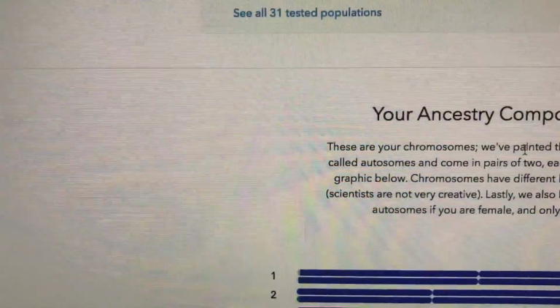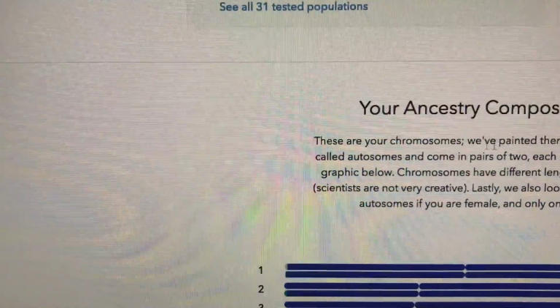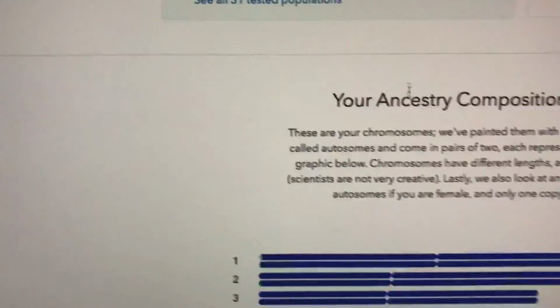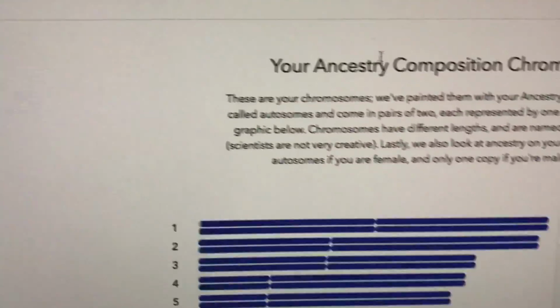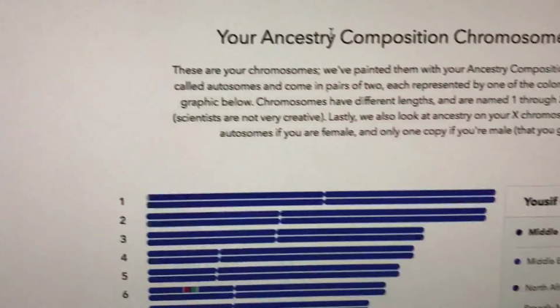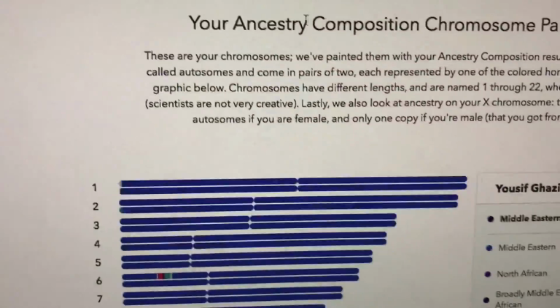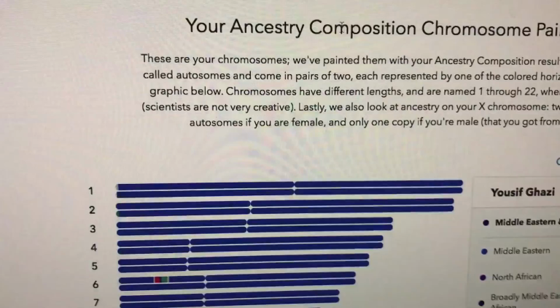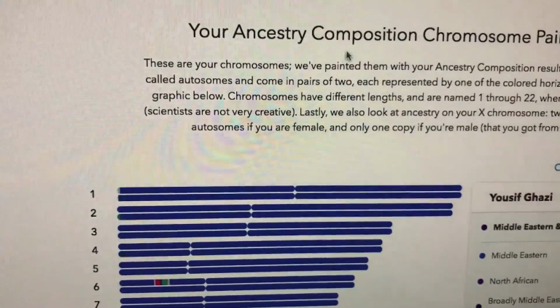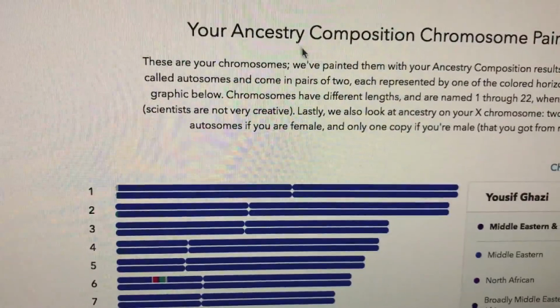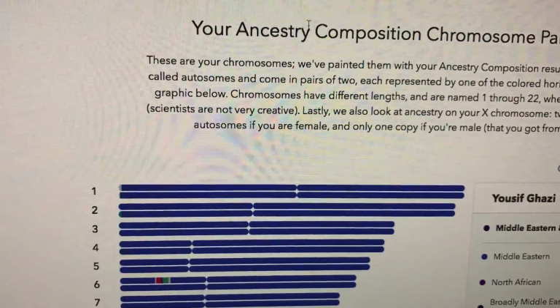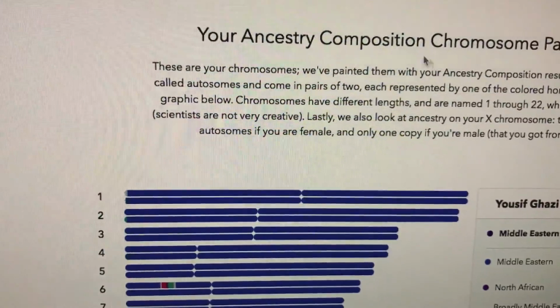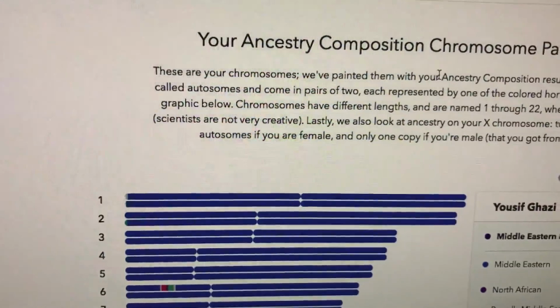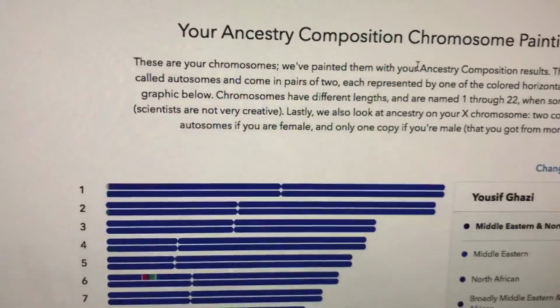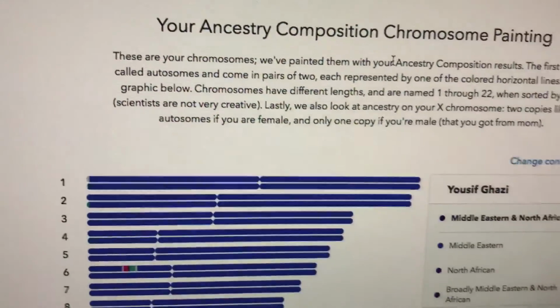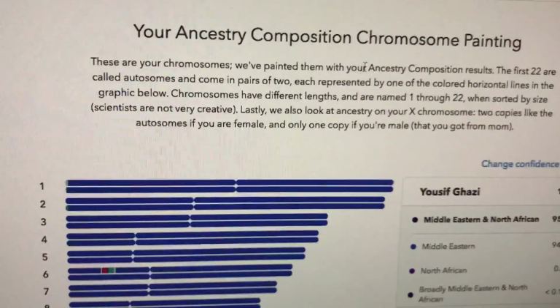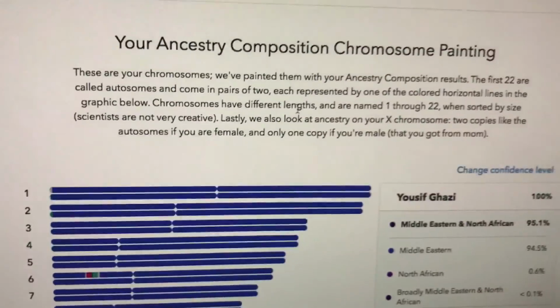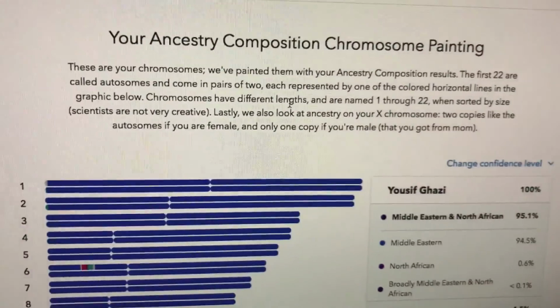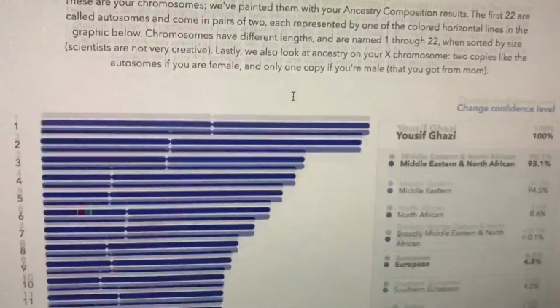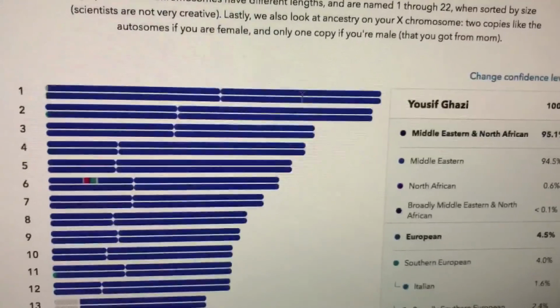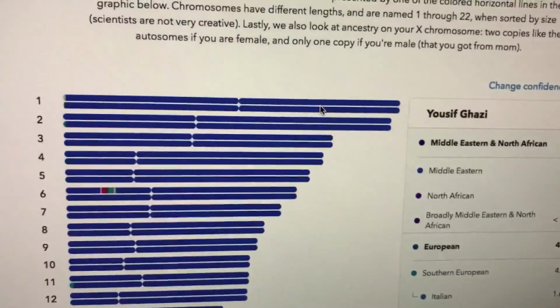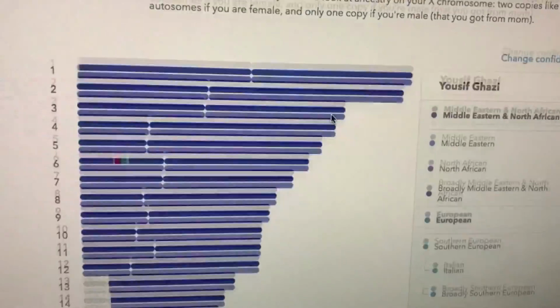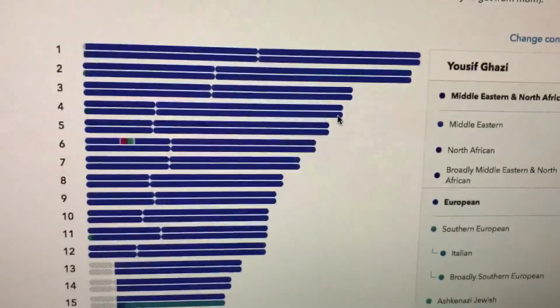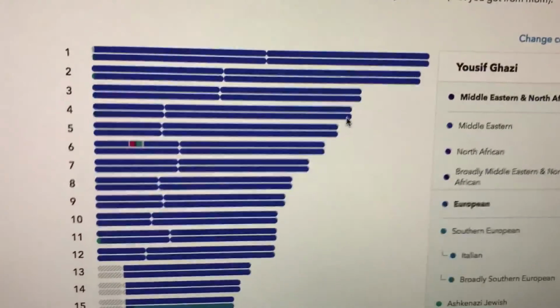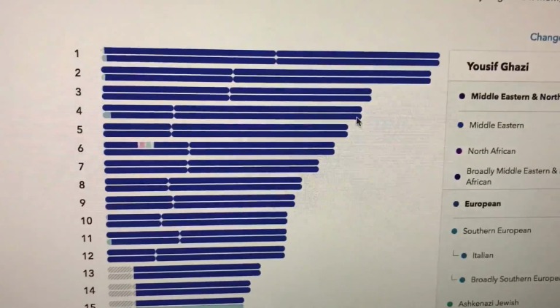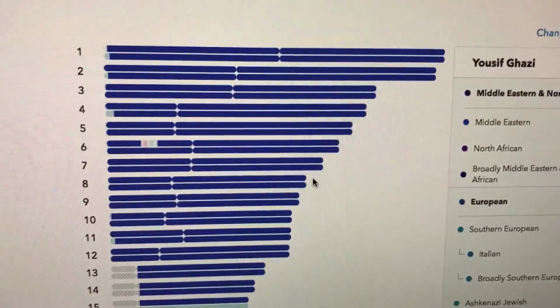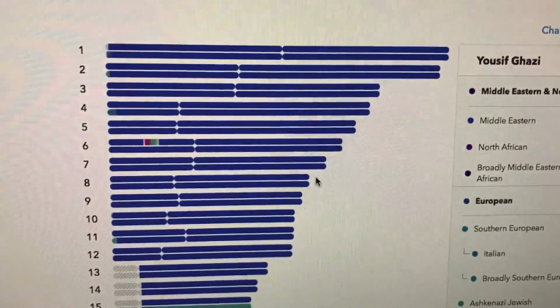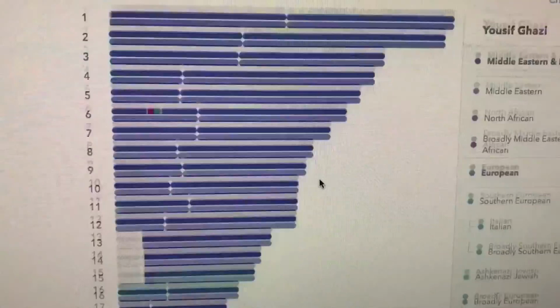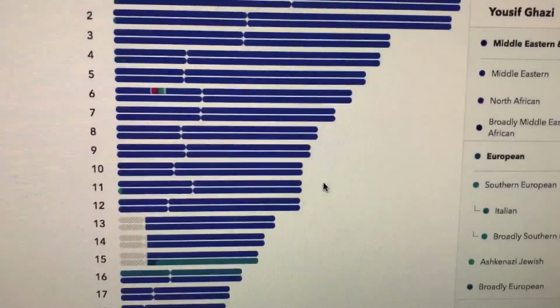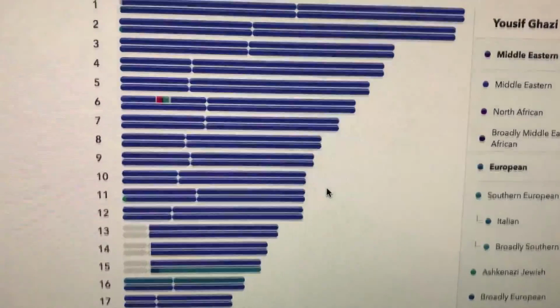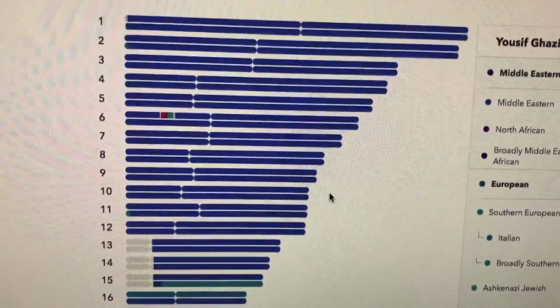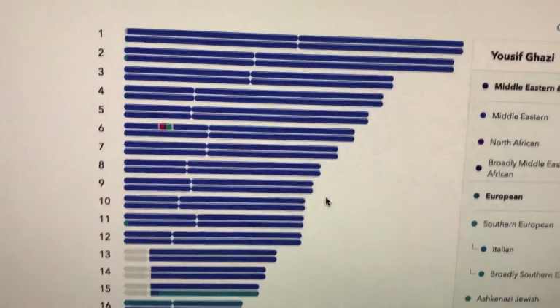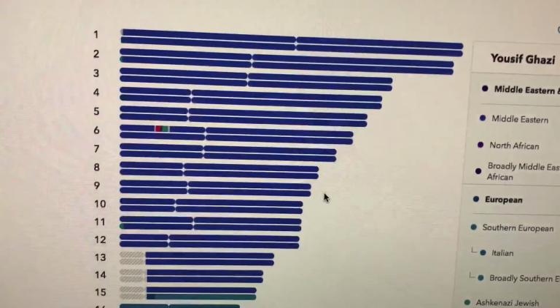If you go down here, you can also see where on your chromosomes they discovered this ancestry.